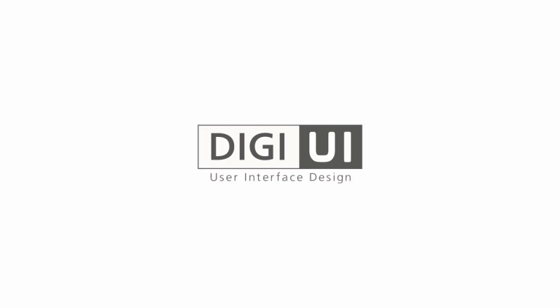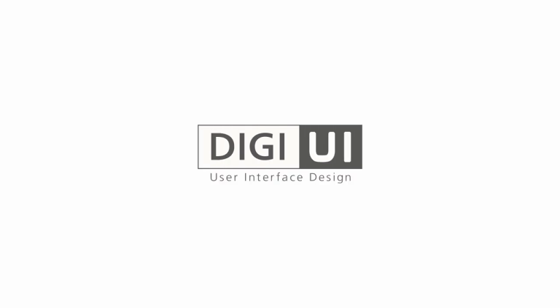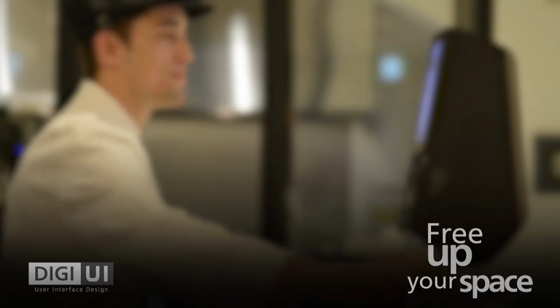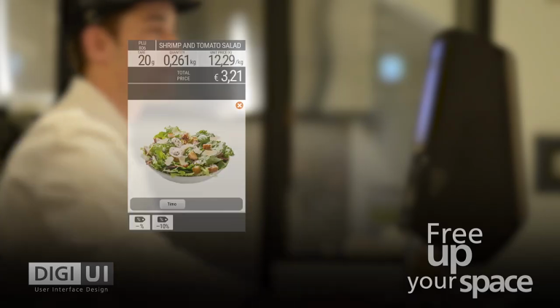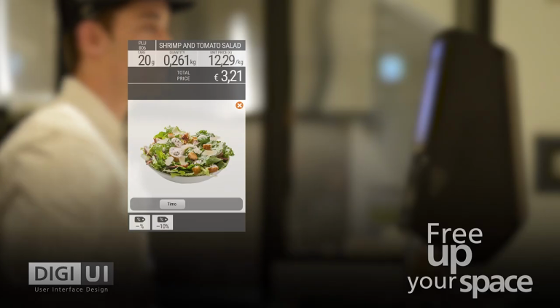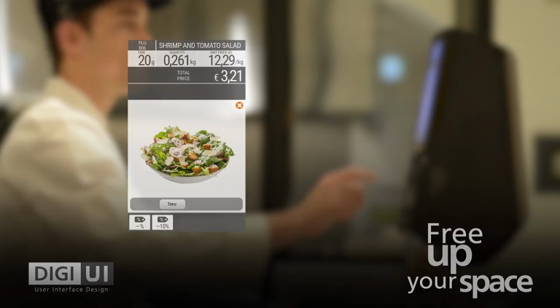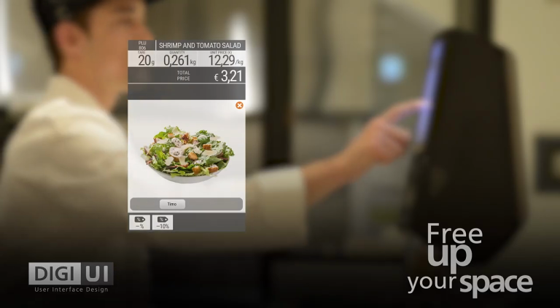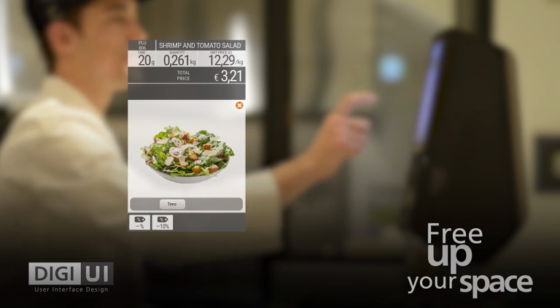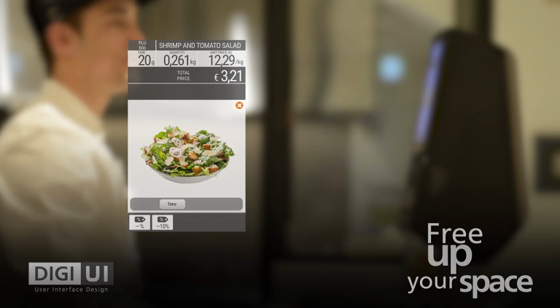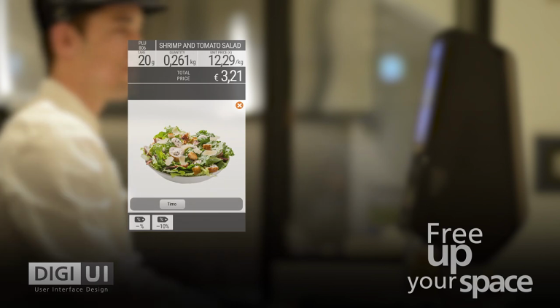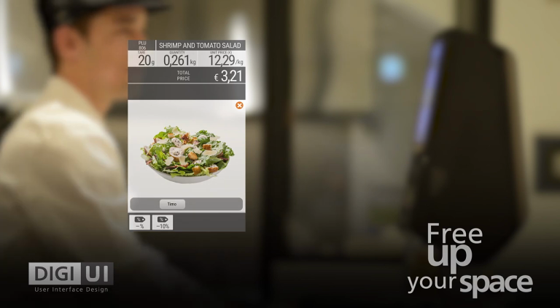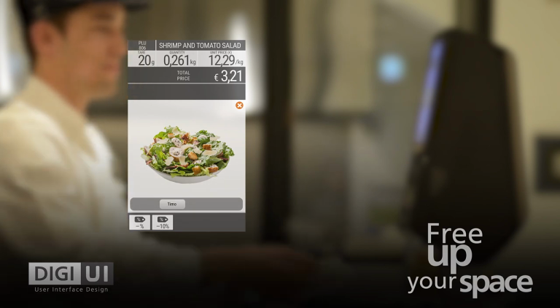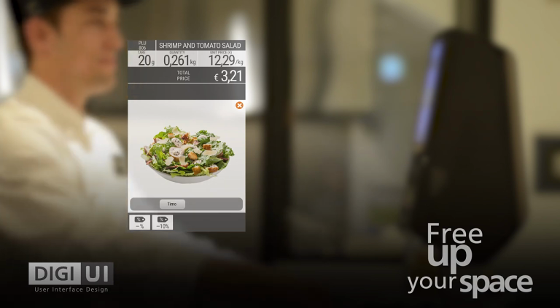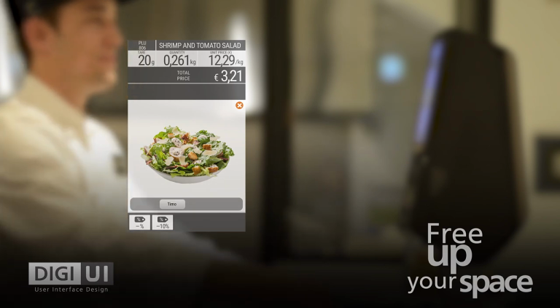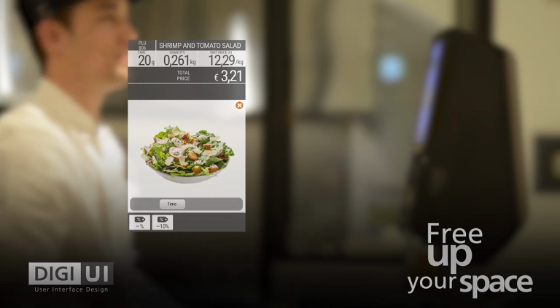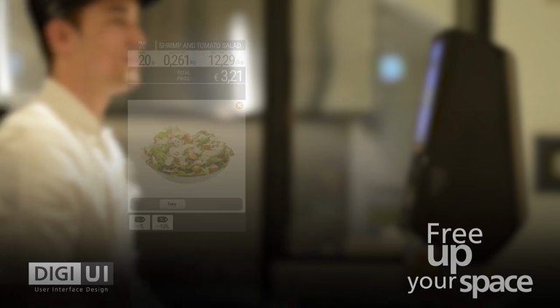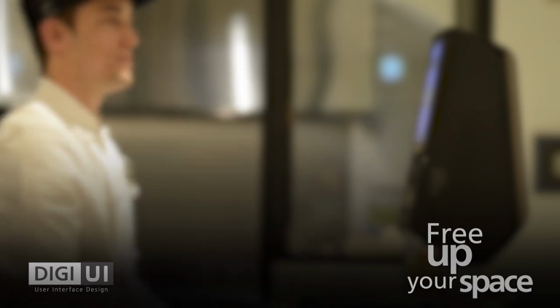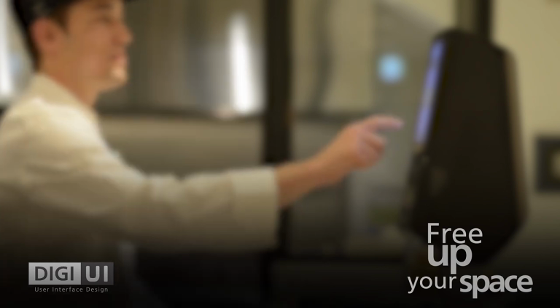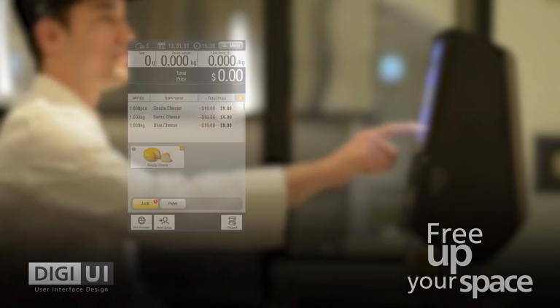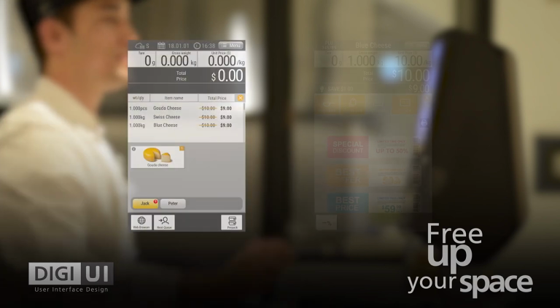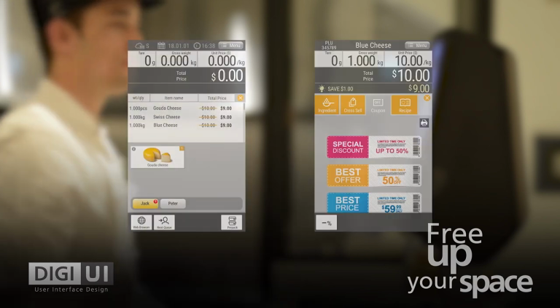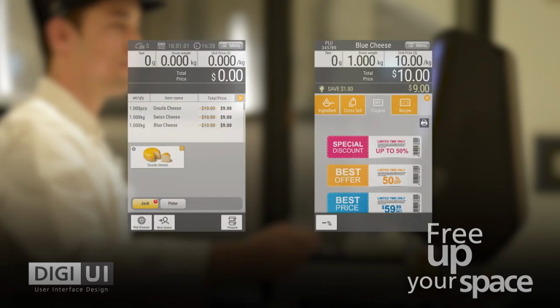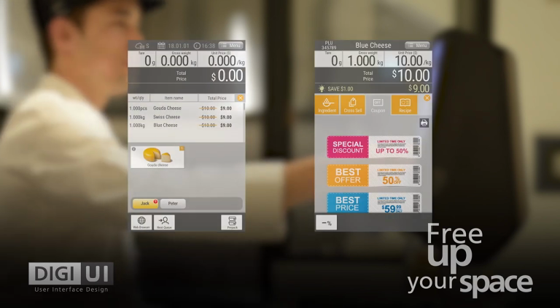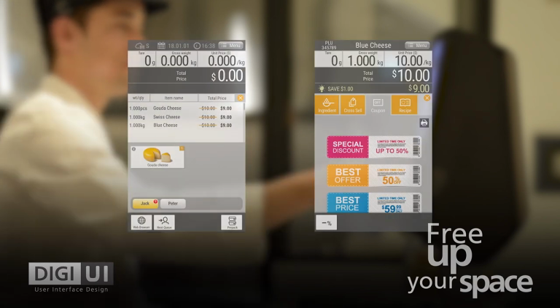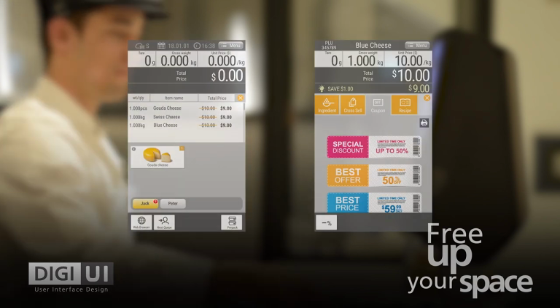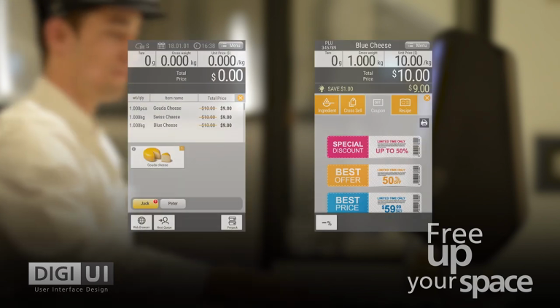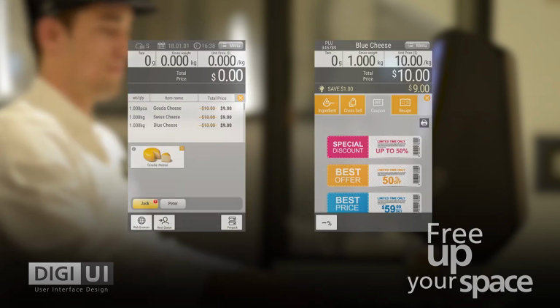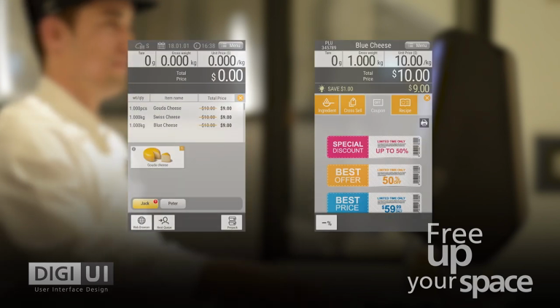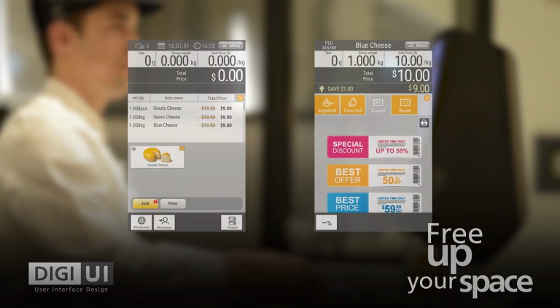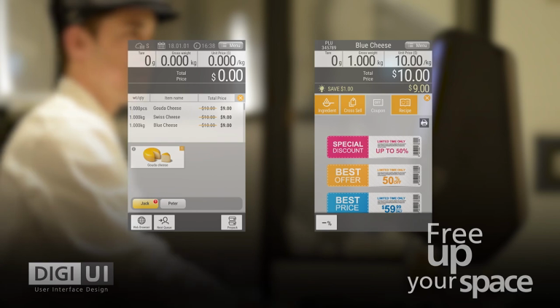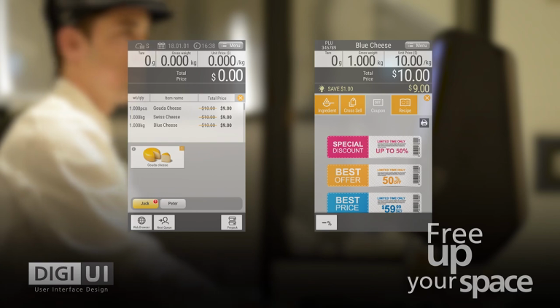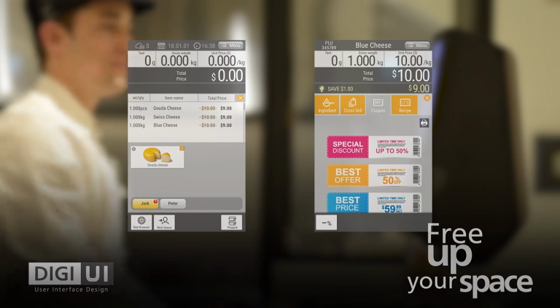The user-friendly interface with multi-touch provides intuitive operation. Even first-time users are able to operate the system seamlessly.